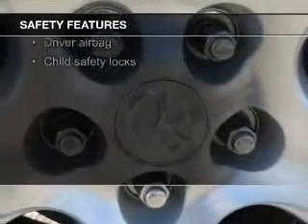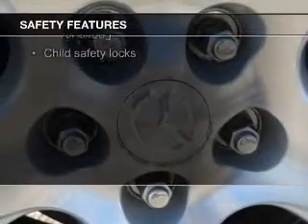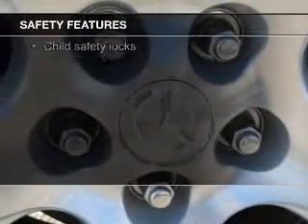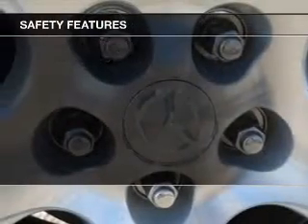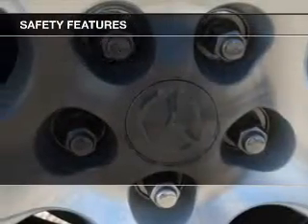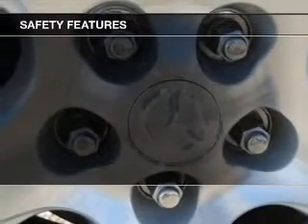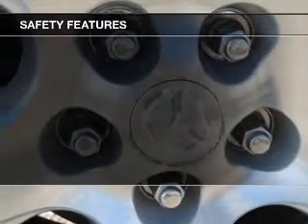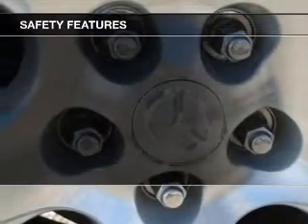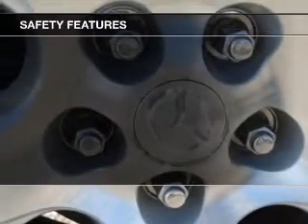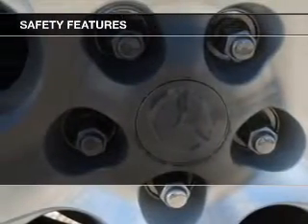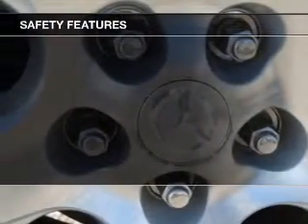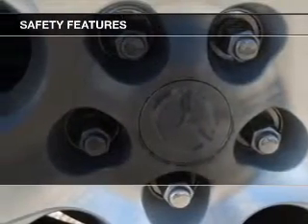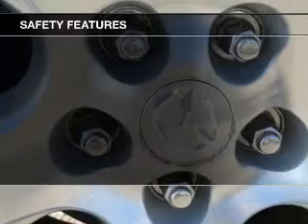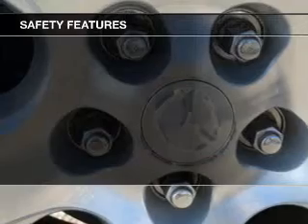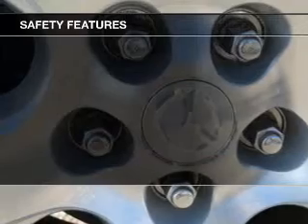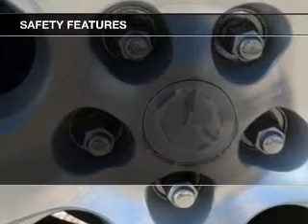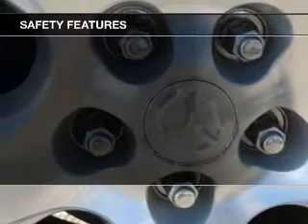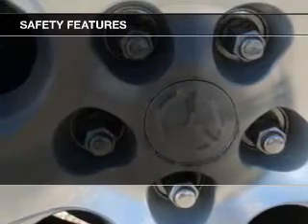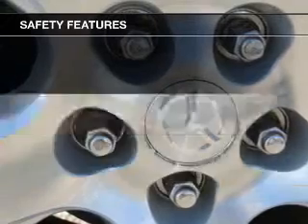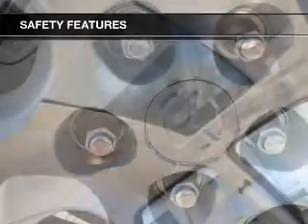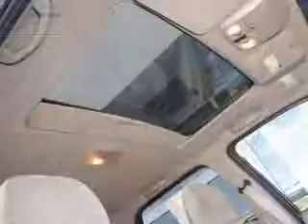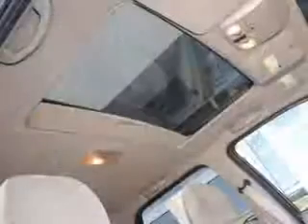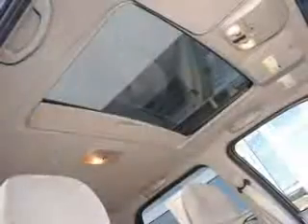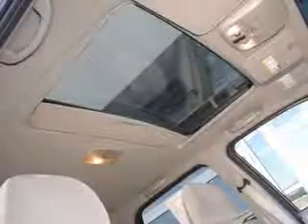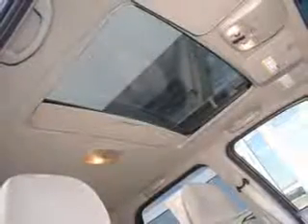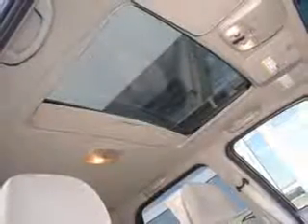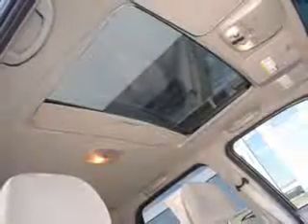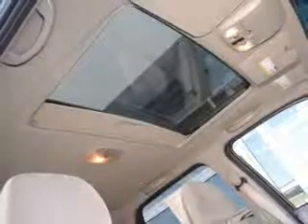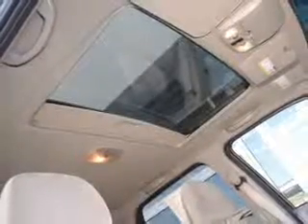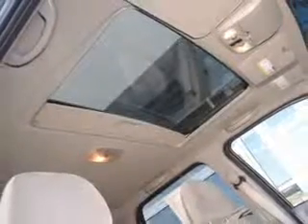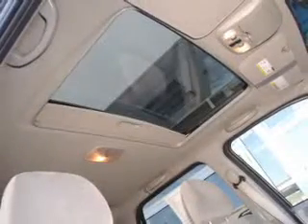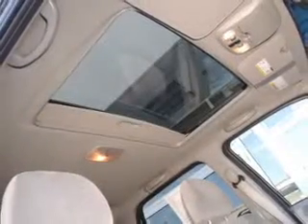Safety was made a priority with these features: fog lights, independent suspension, a passenger airbag, front ventilated disc brakes, and child safety locks.